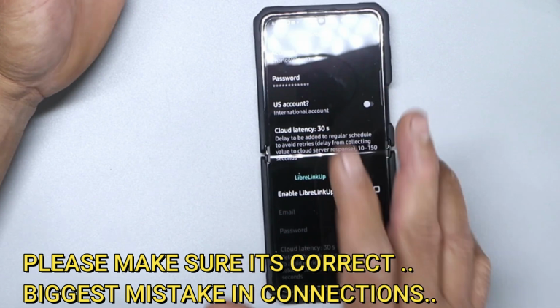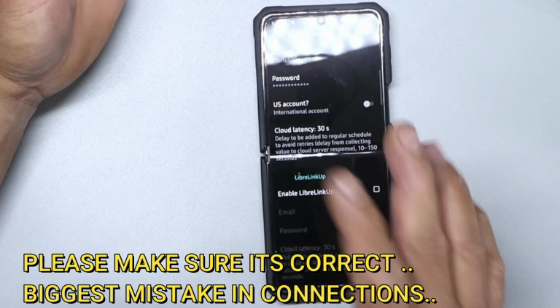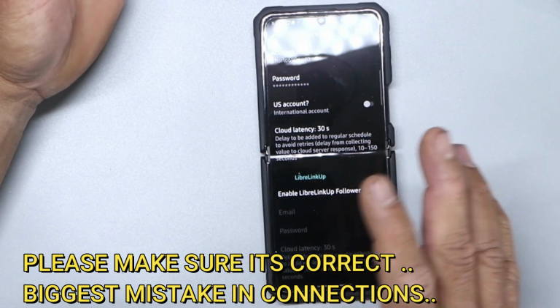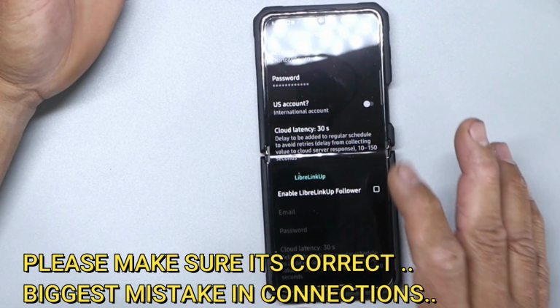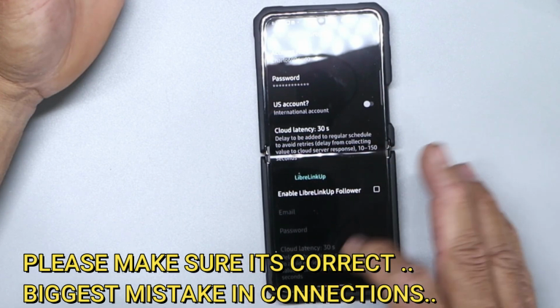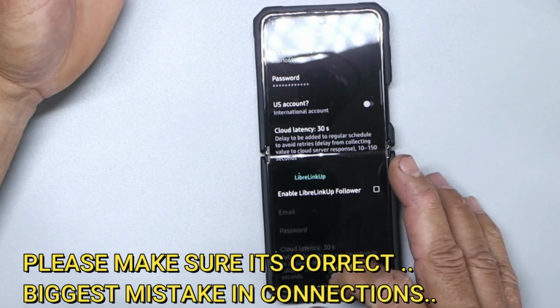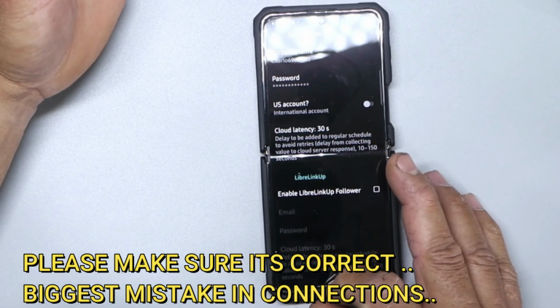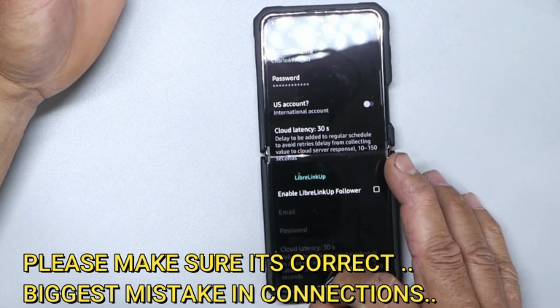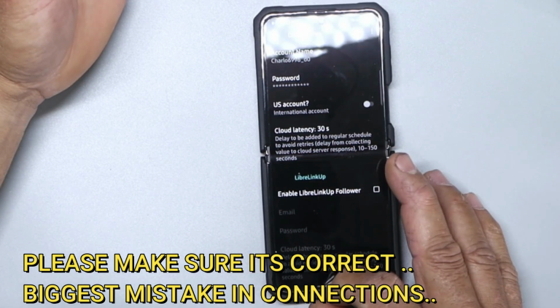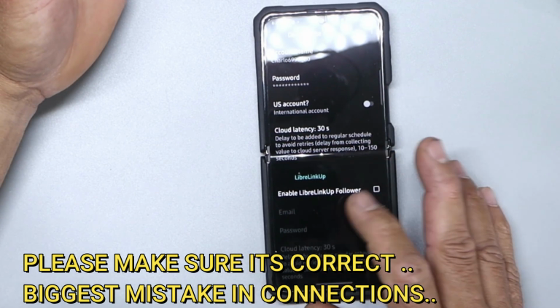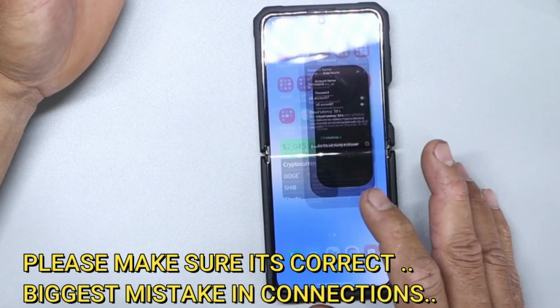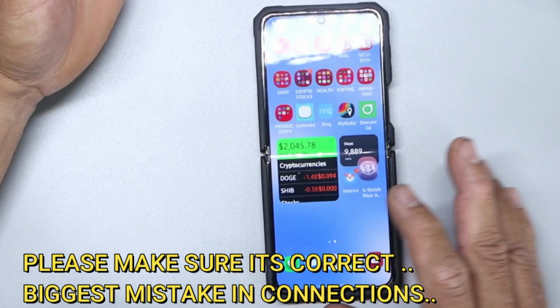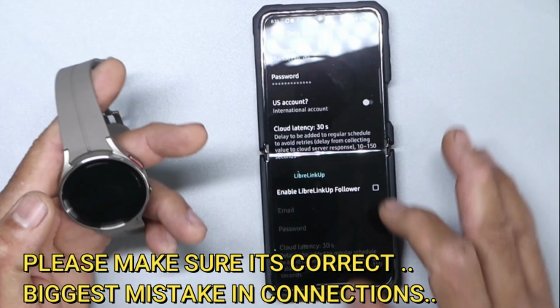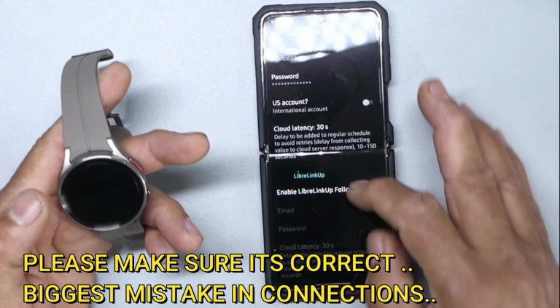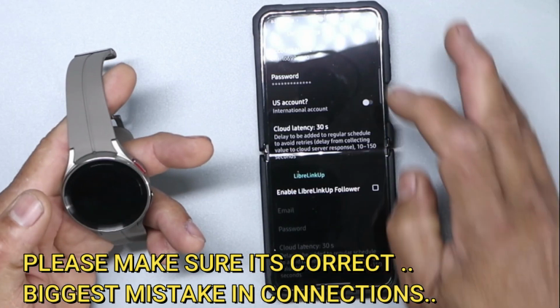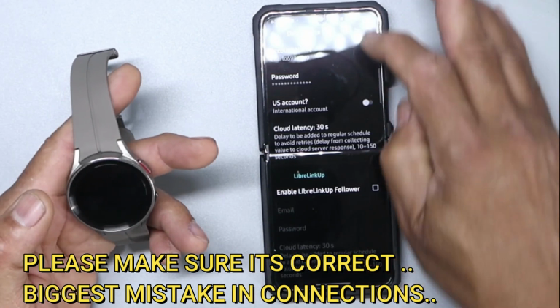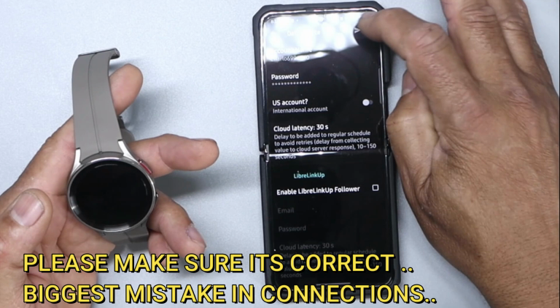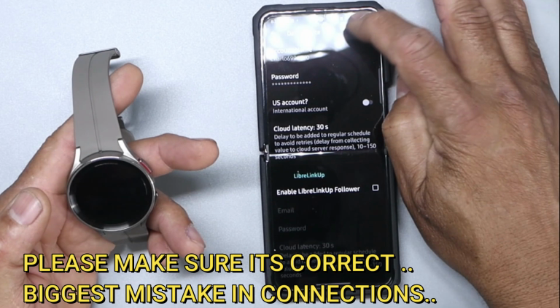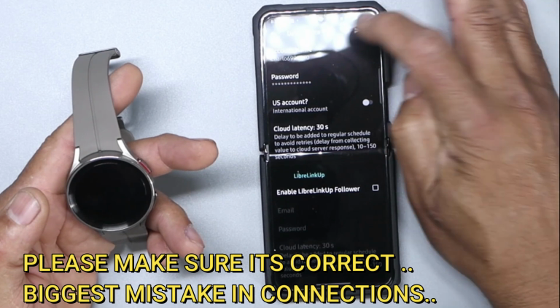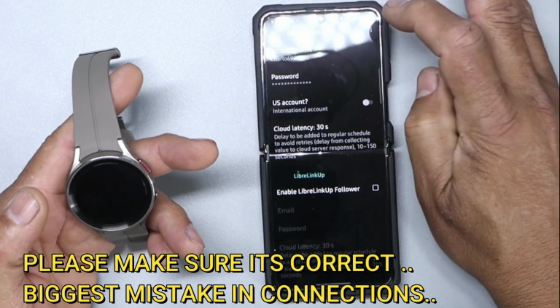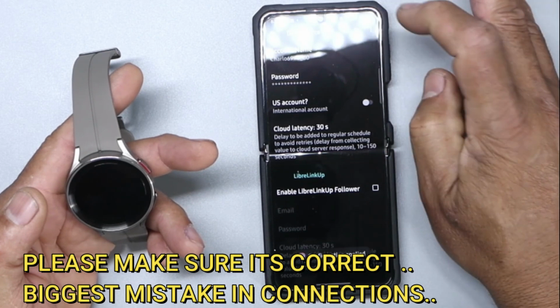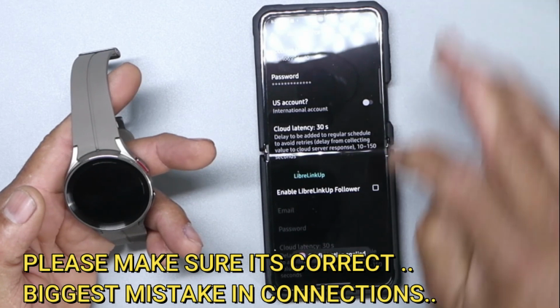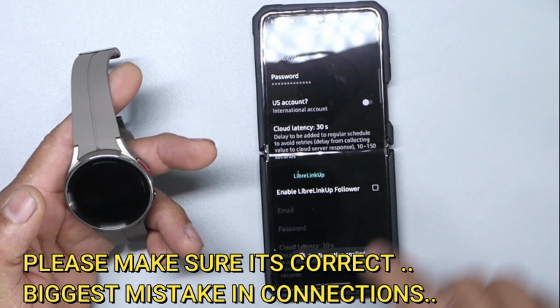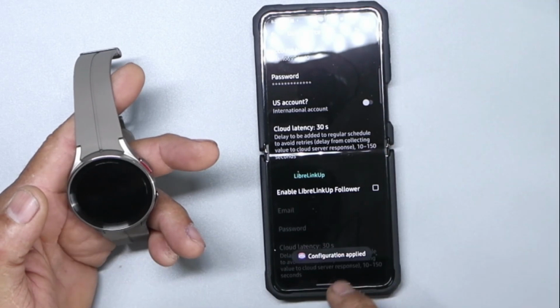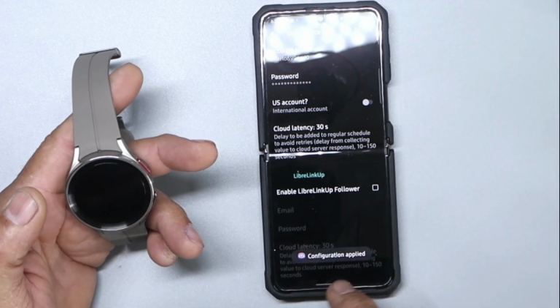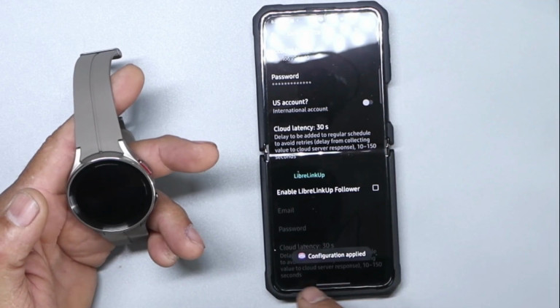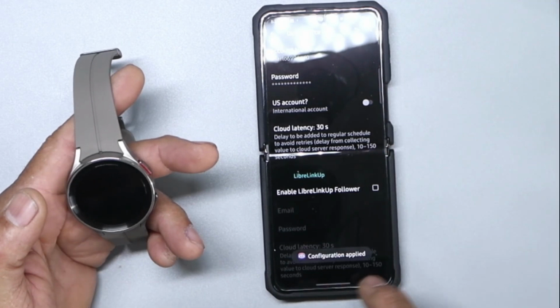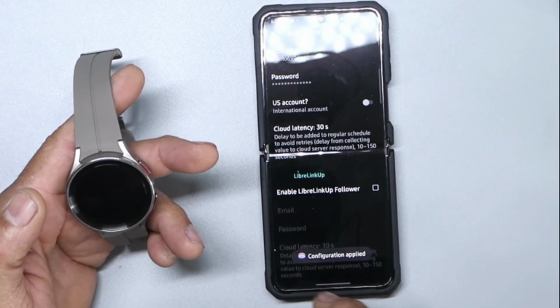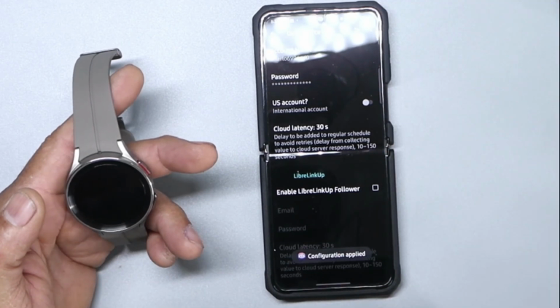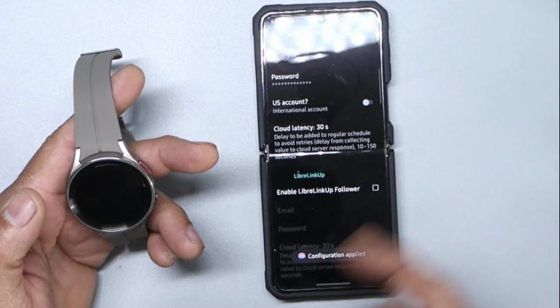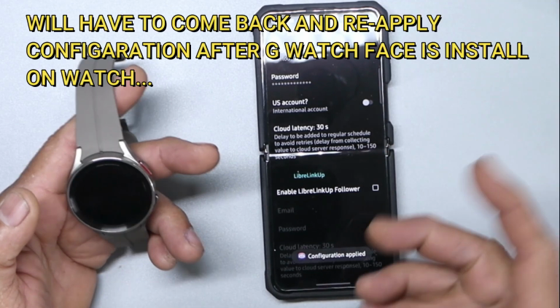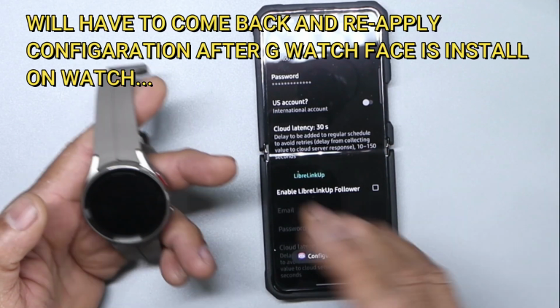Make sure your password is correct. When you click OK, tap Configure Region and Apply.